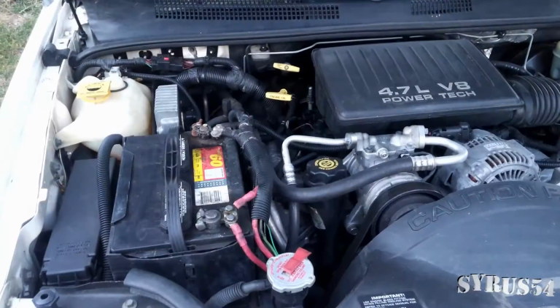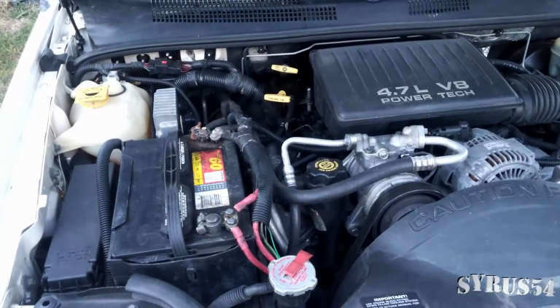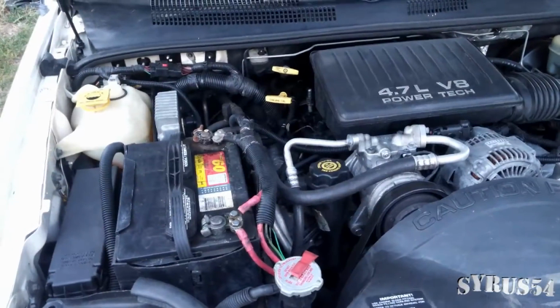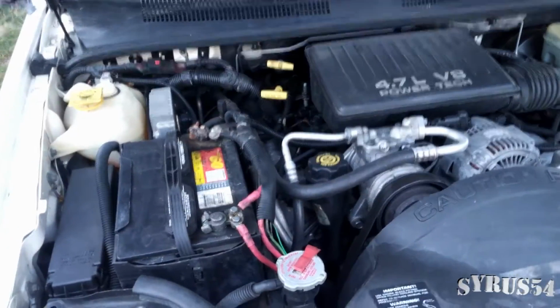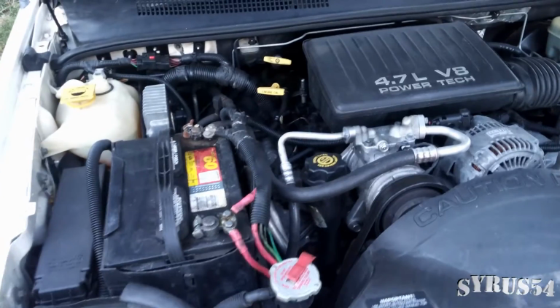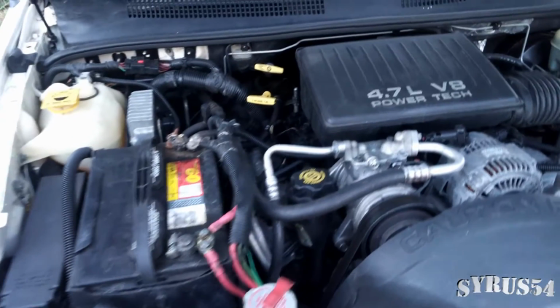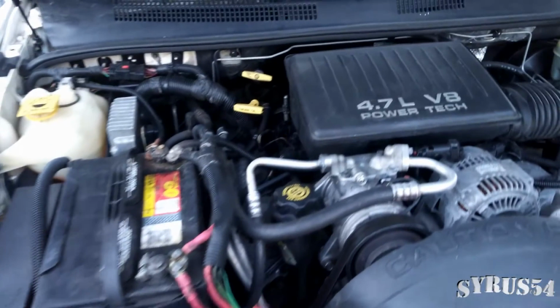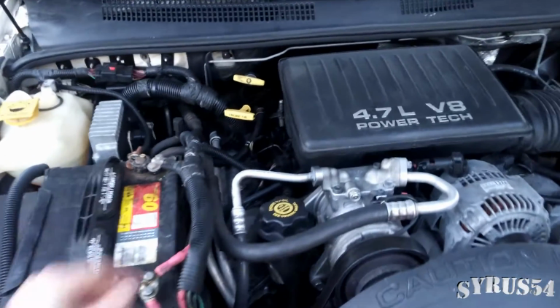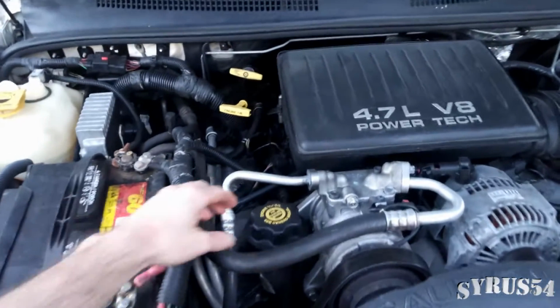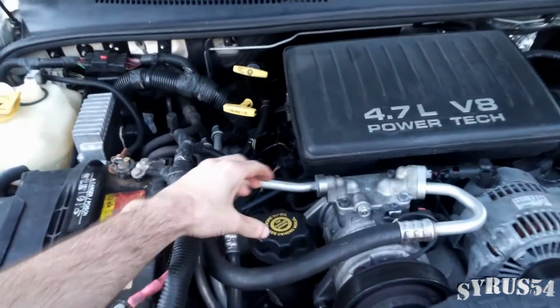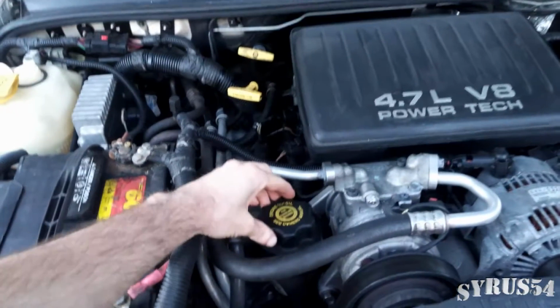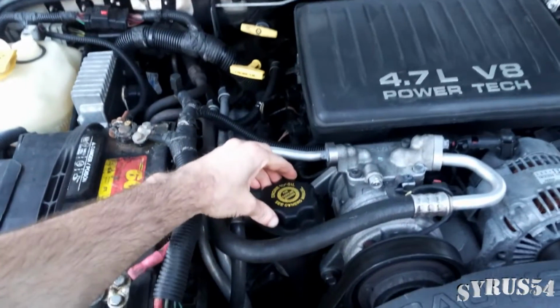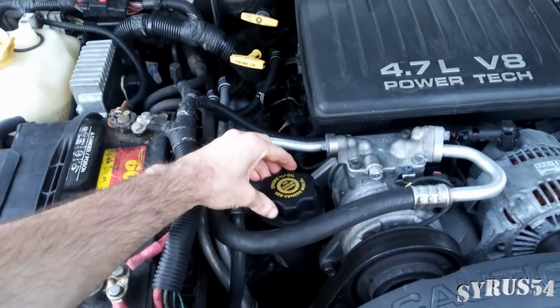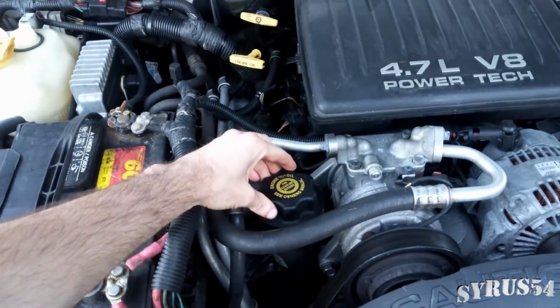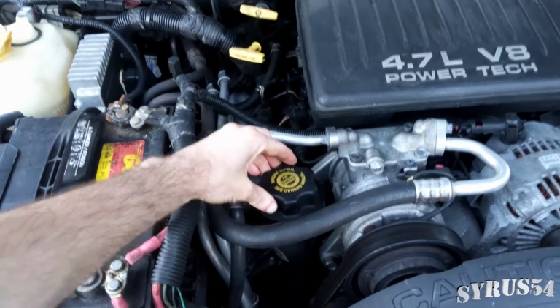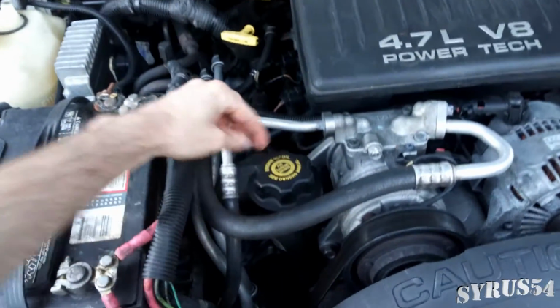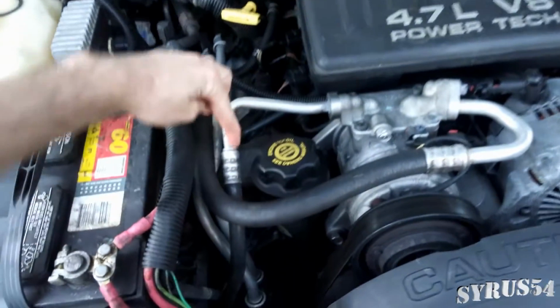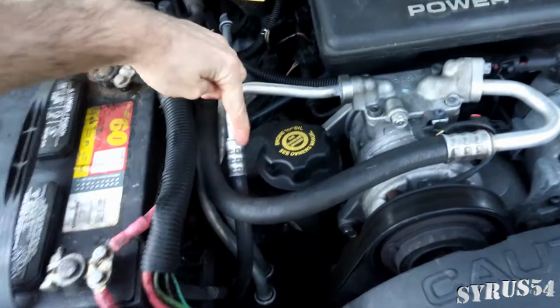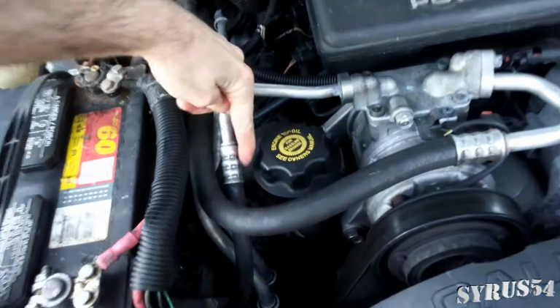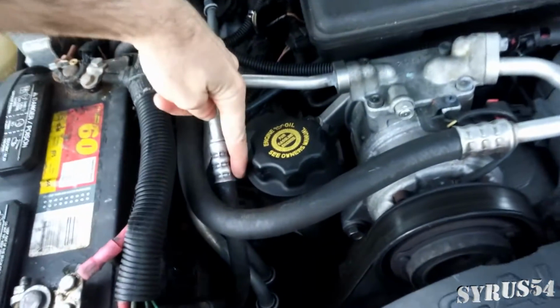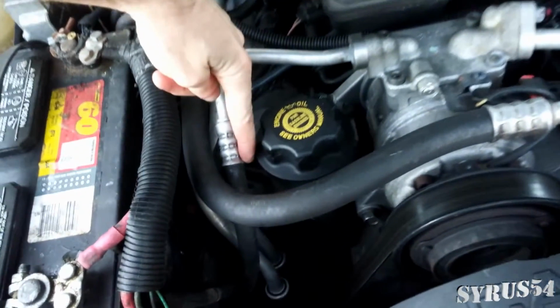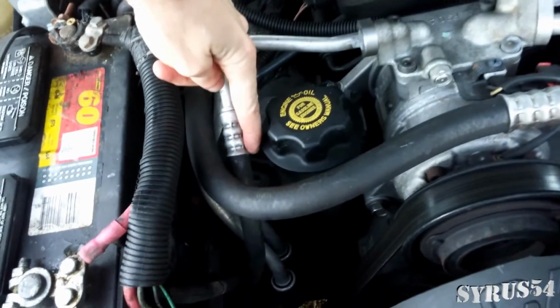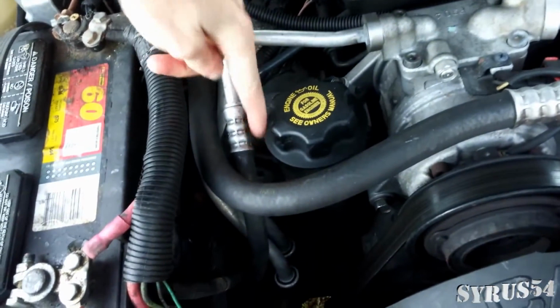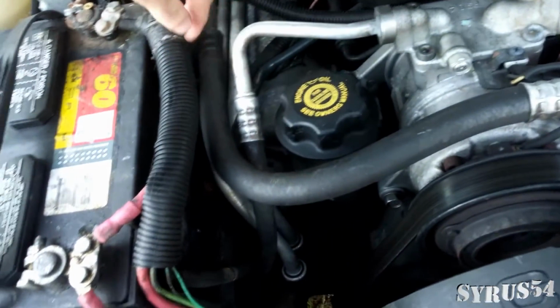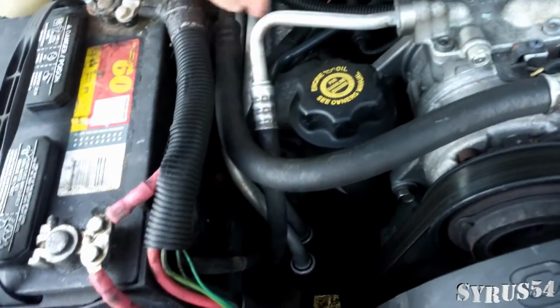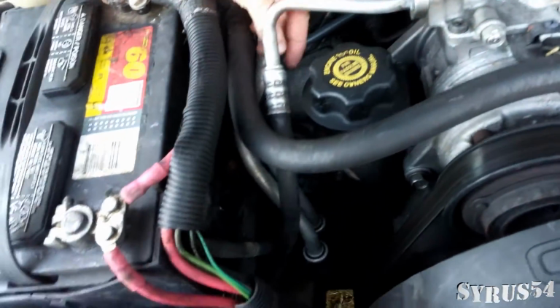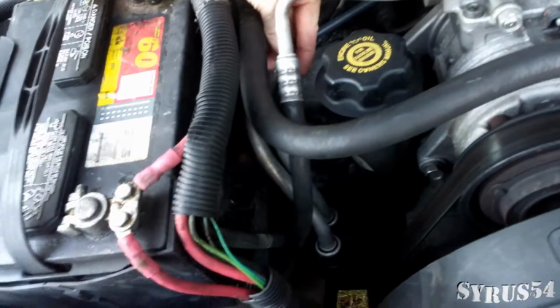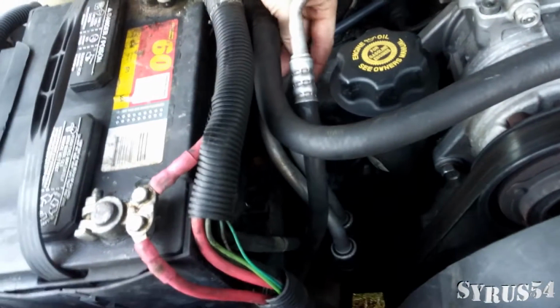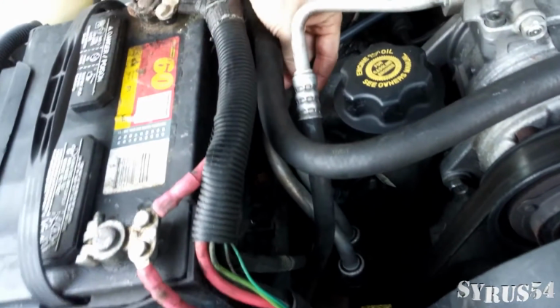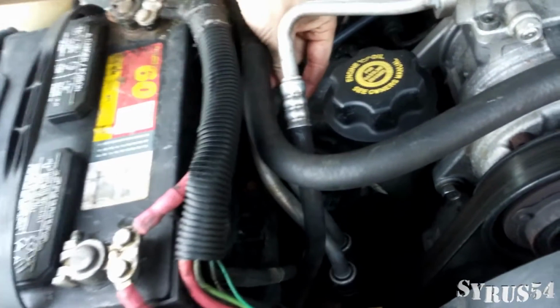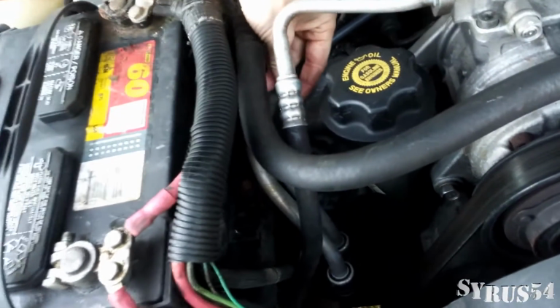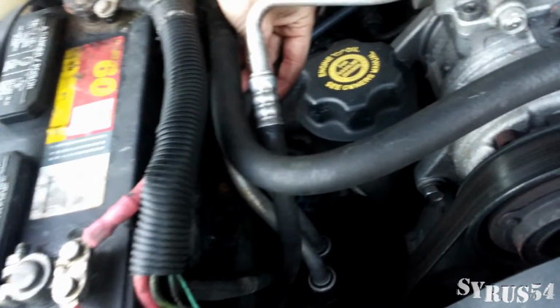Right here where your engine intake is, right down next to it is where your PCV valve is.